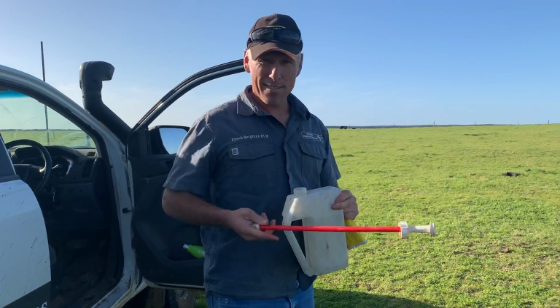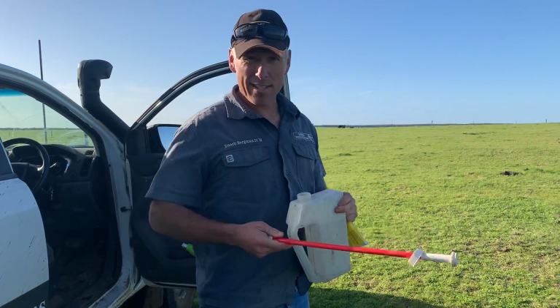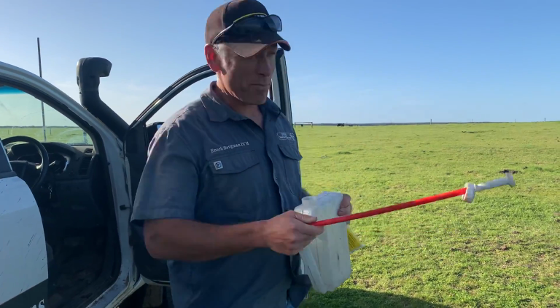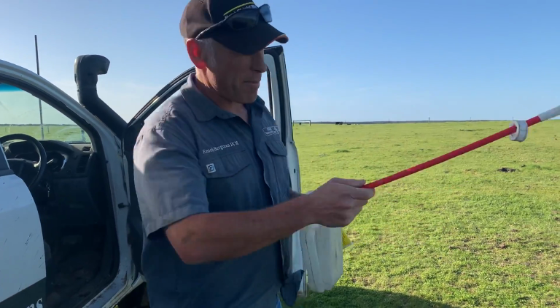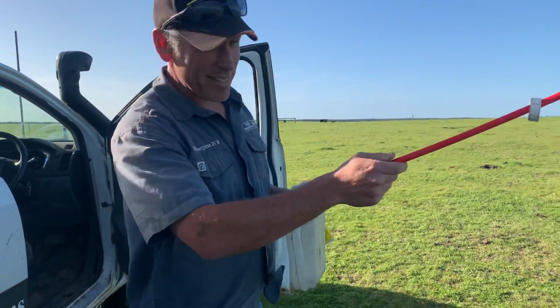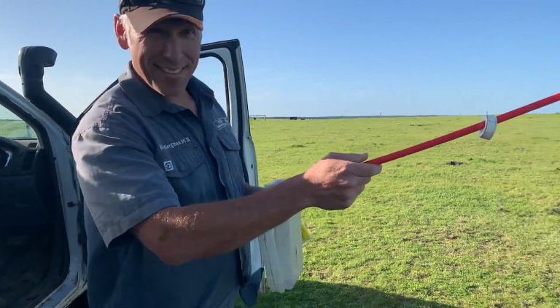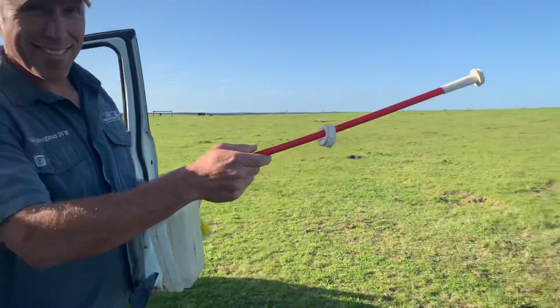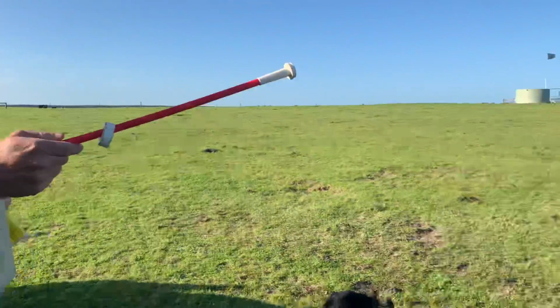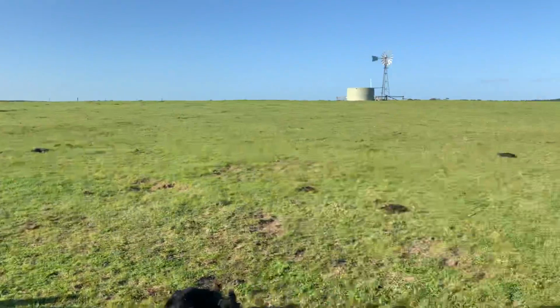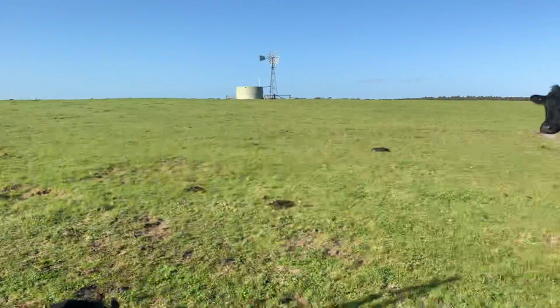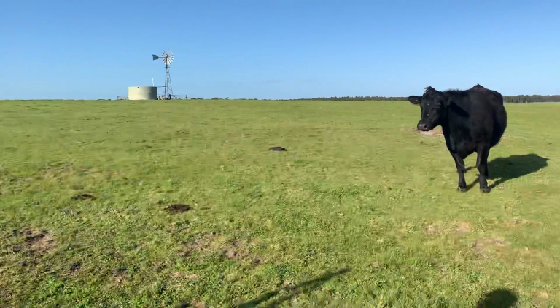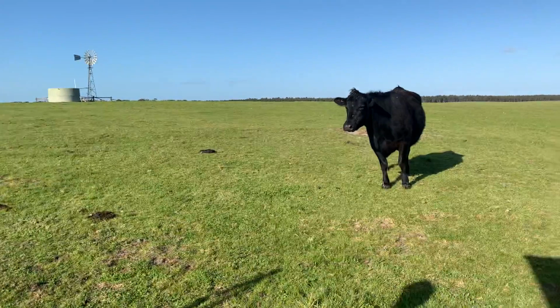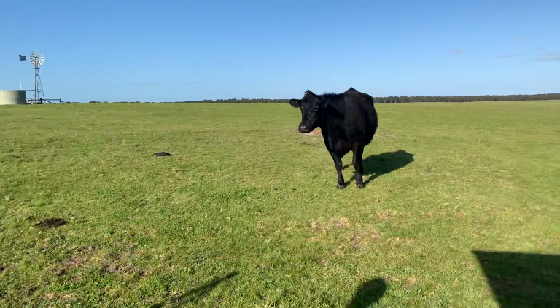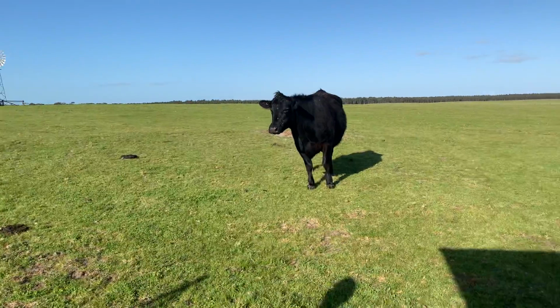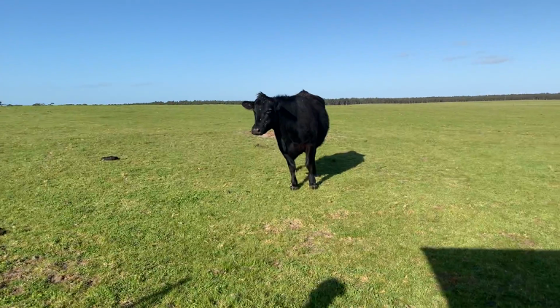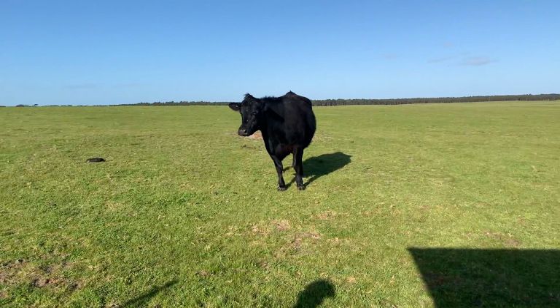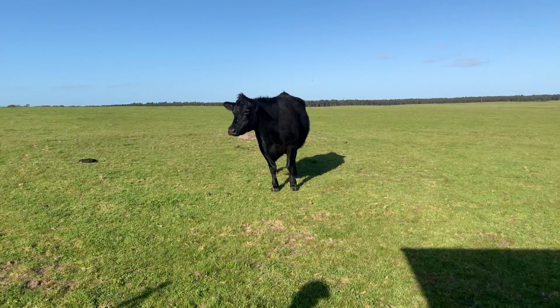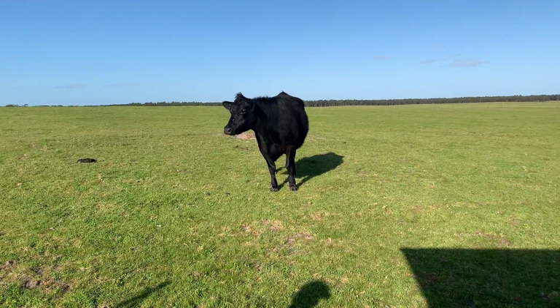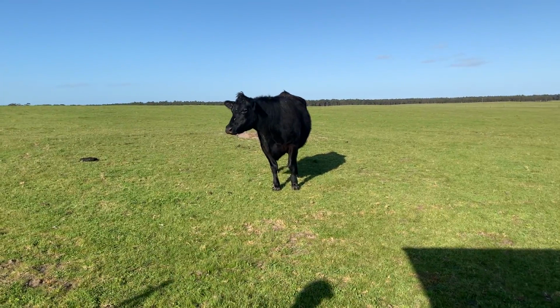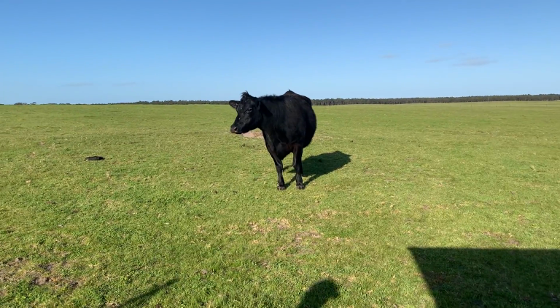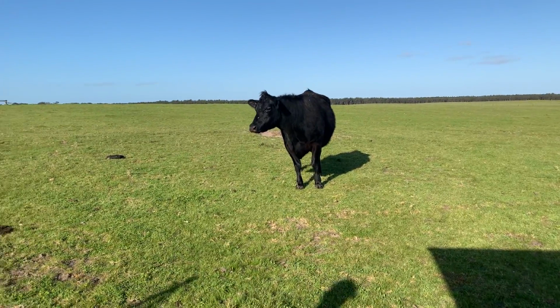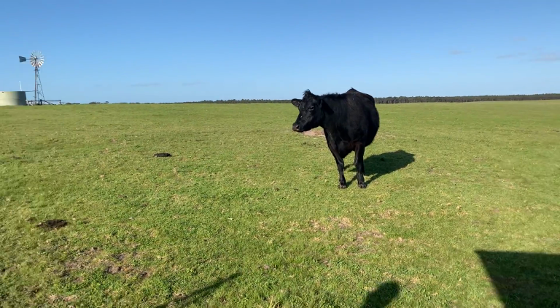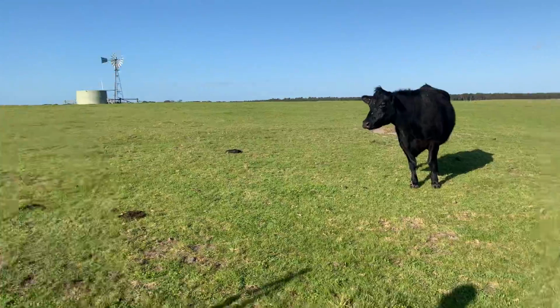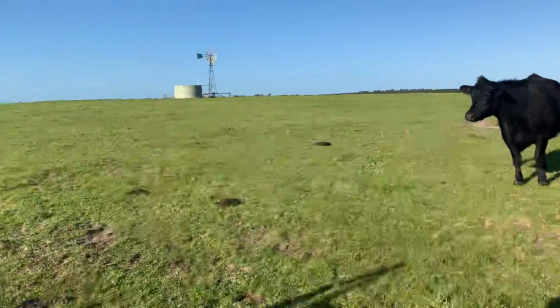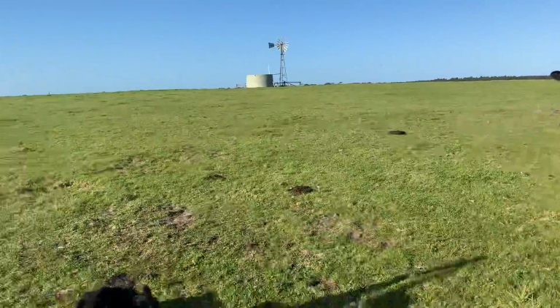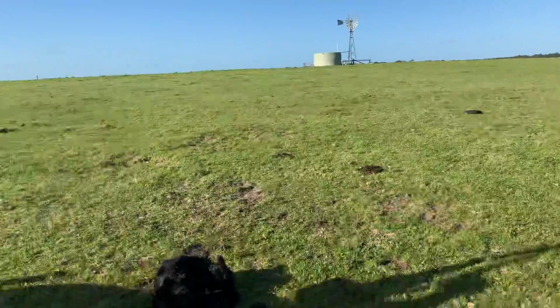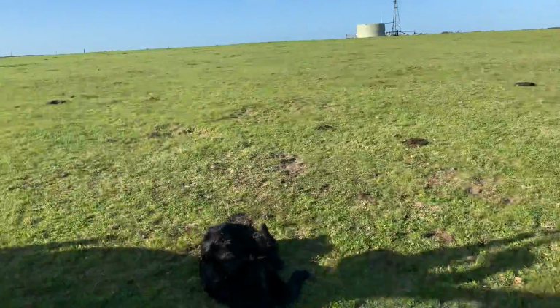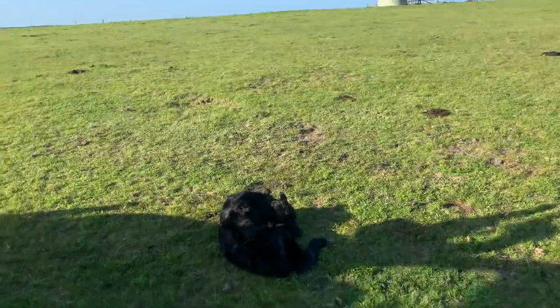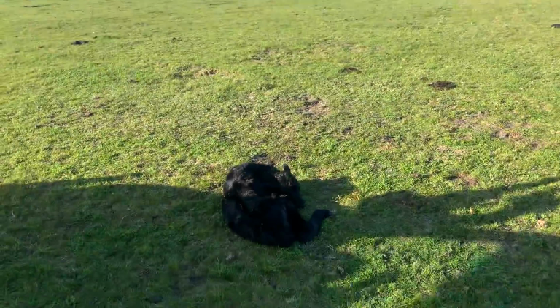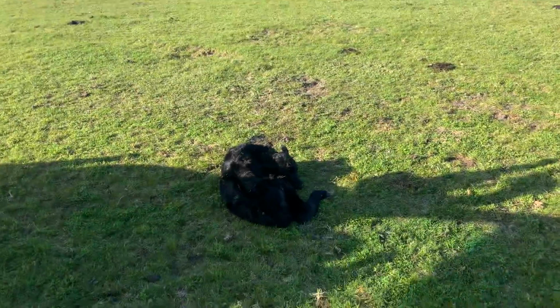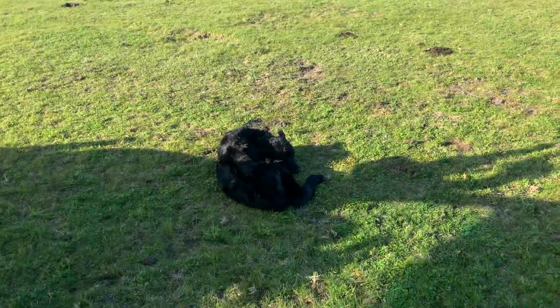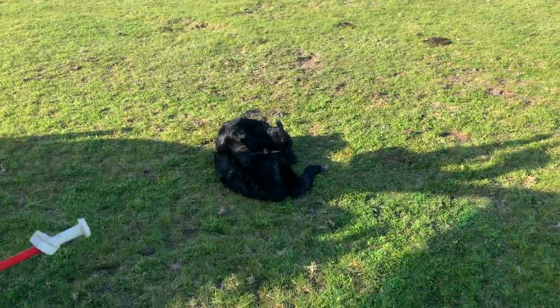That's our mama. This is her little calf here at foot. It's got a little bit of scars.